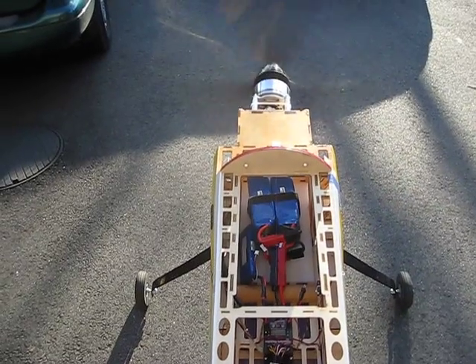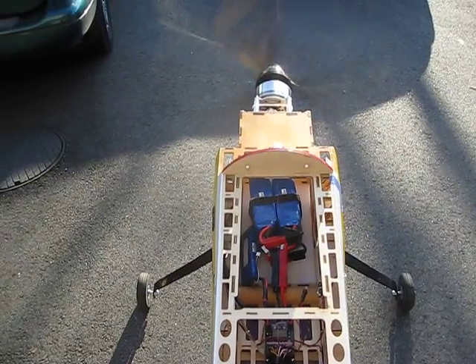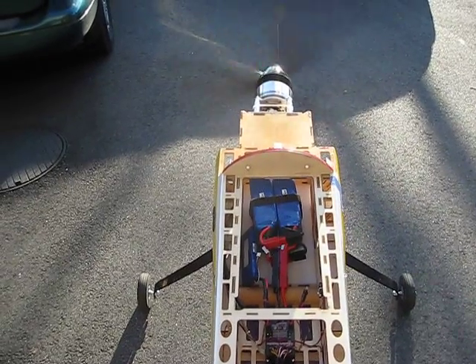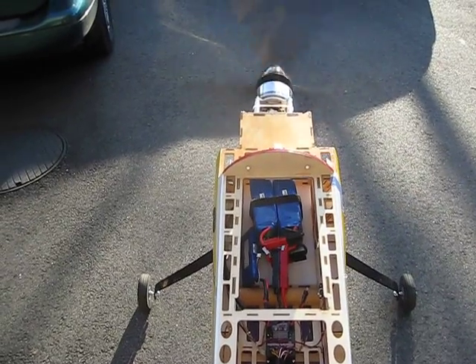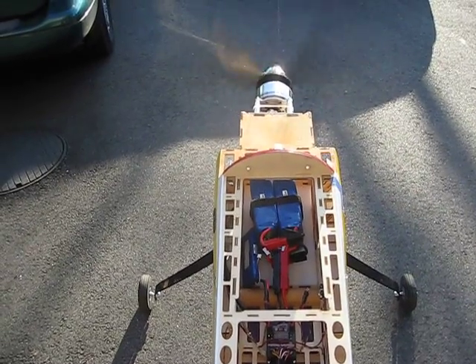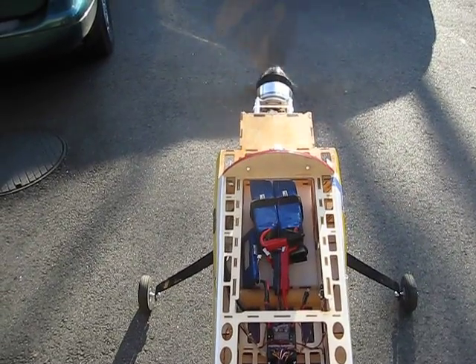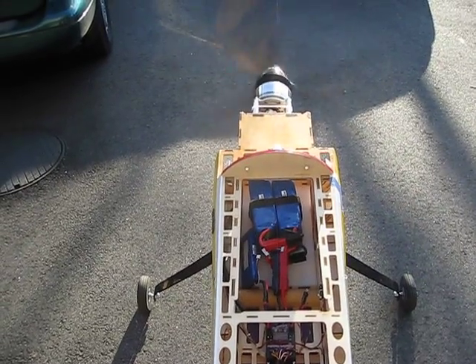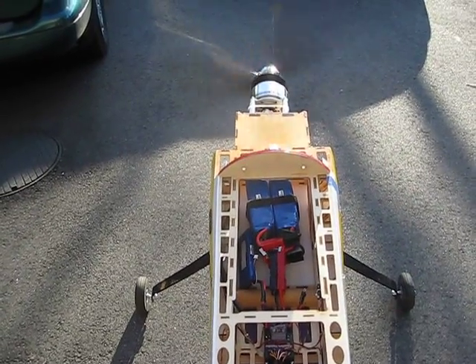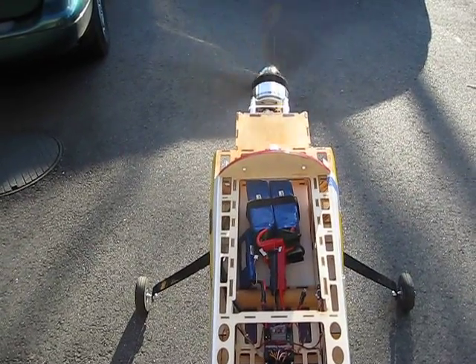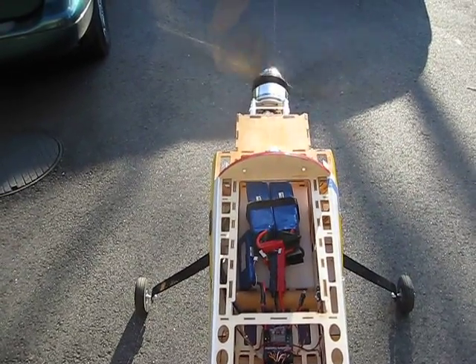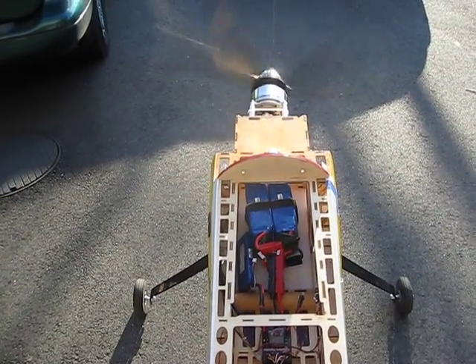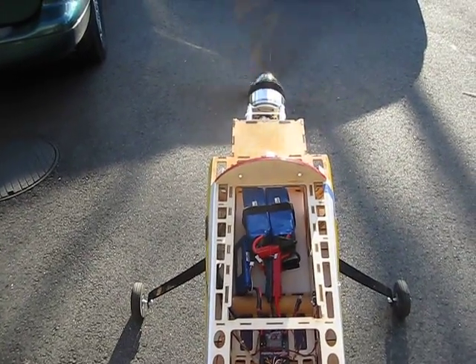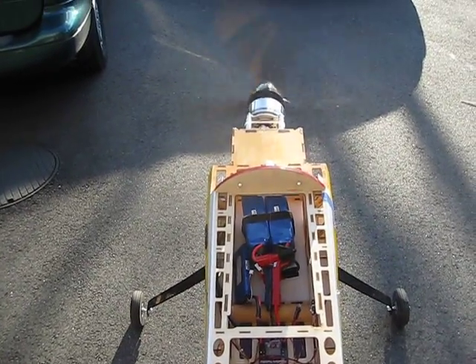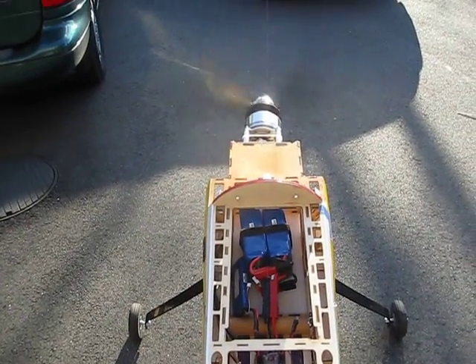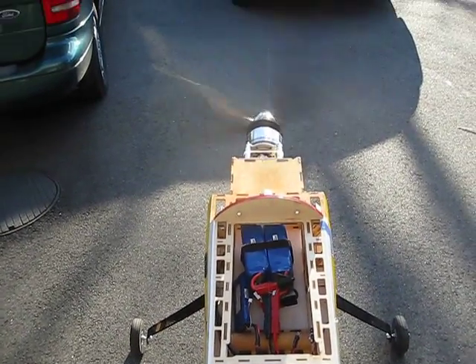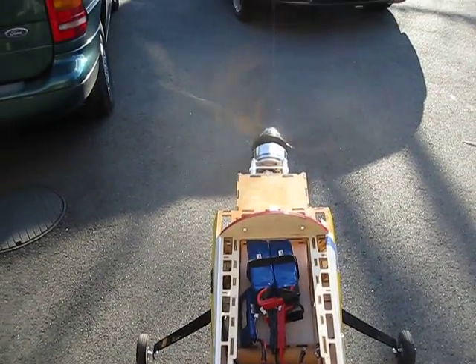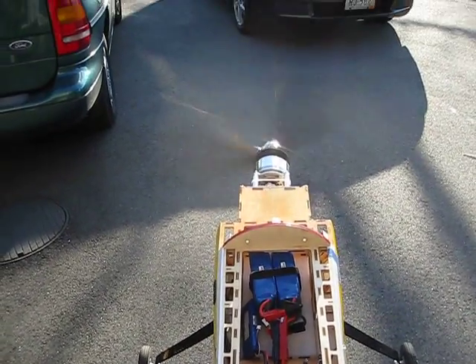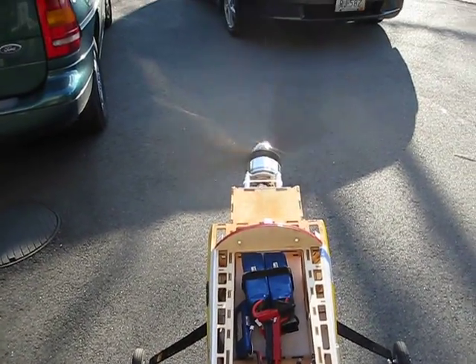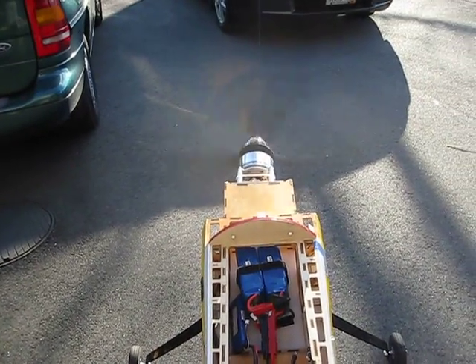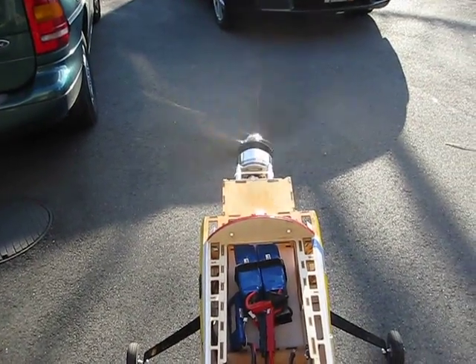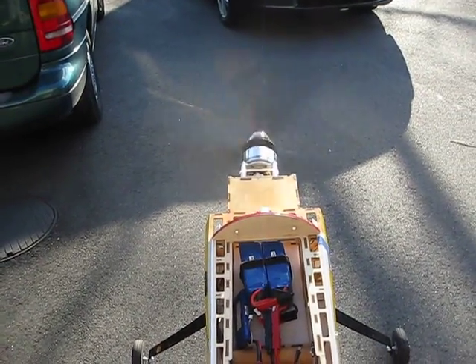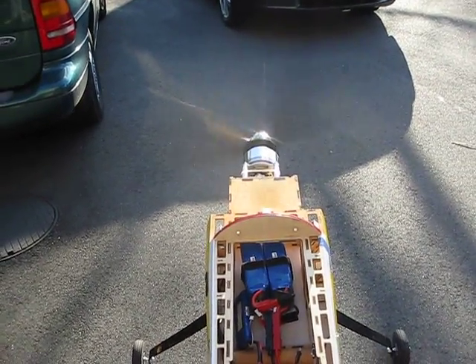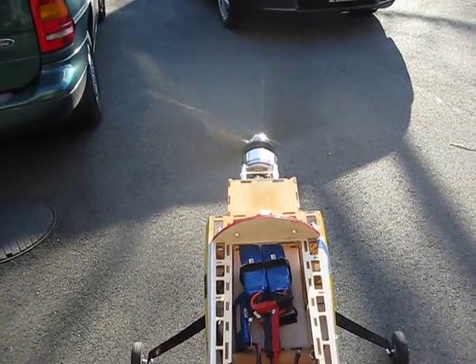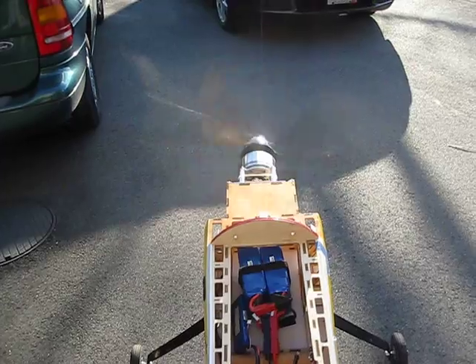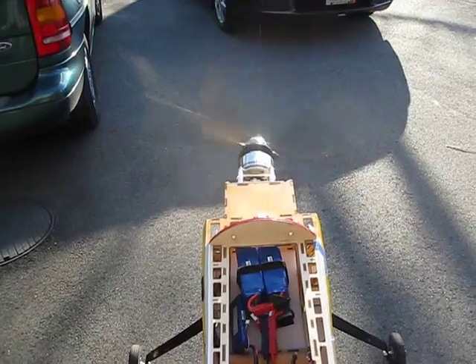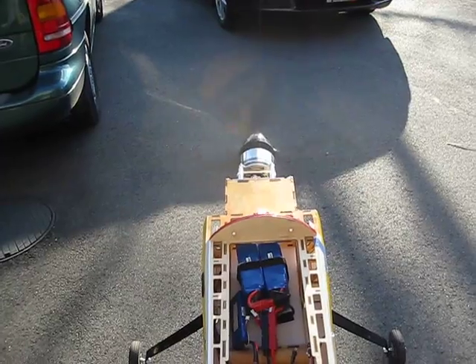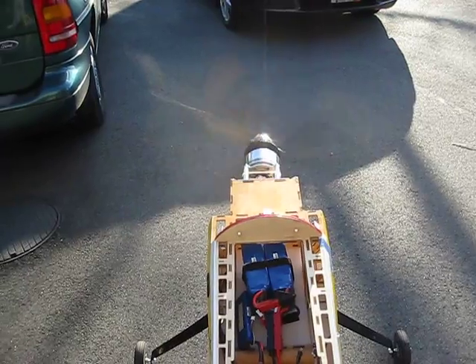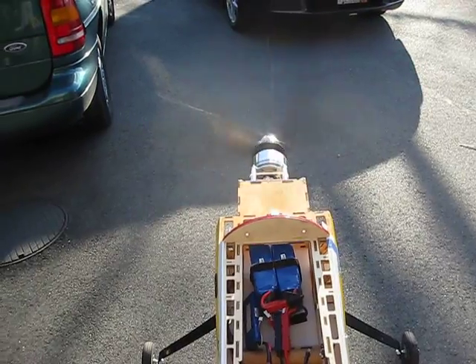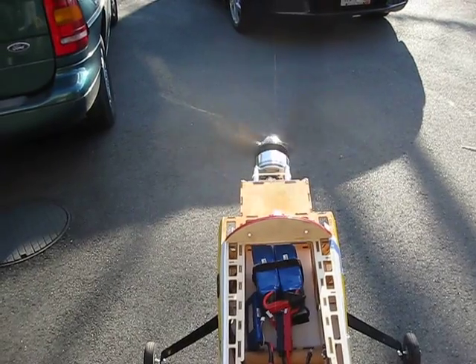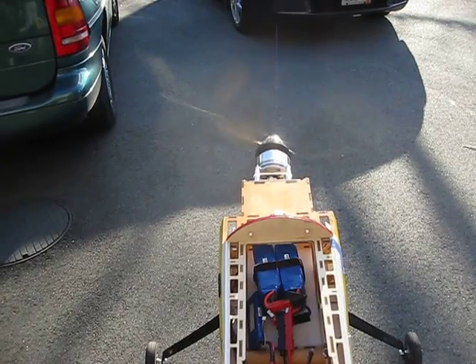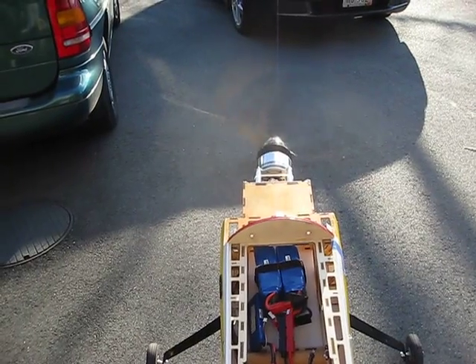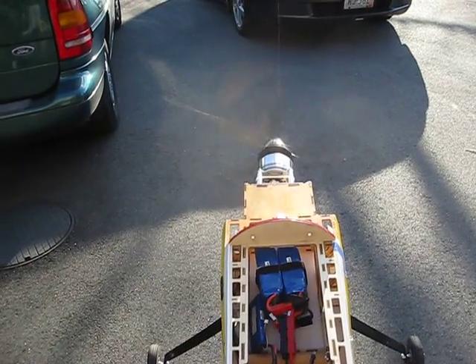Nothing's going to fall apart, right? I'm just hoping it don't. That's a nice breeze — it's like air conditioning, huh? Yeah, turn it up.